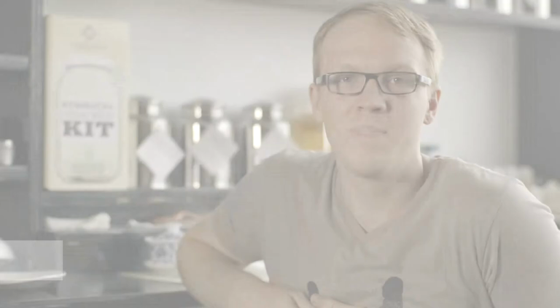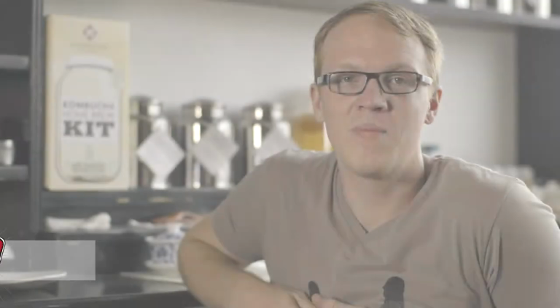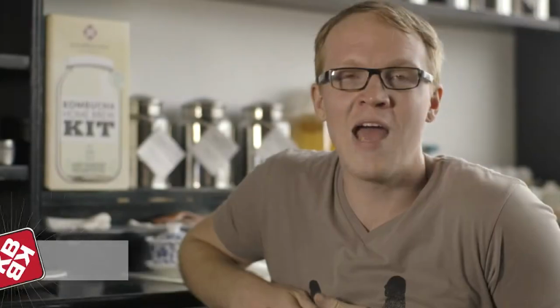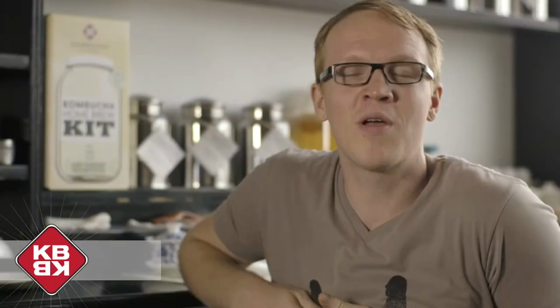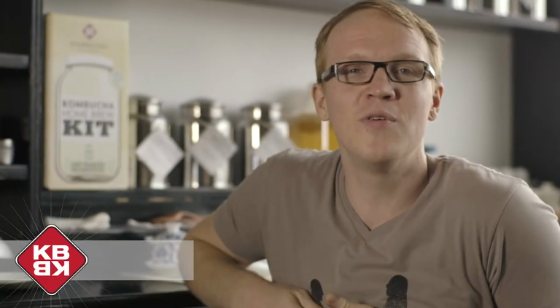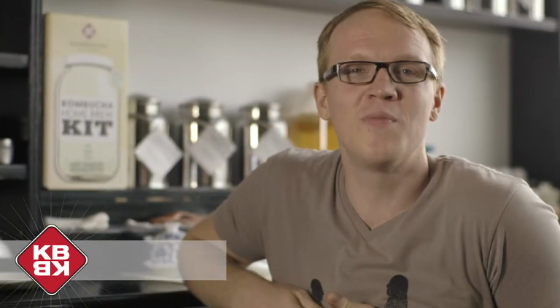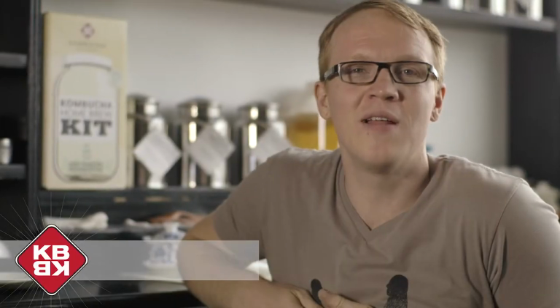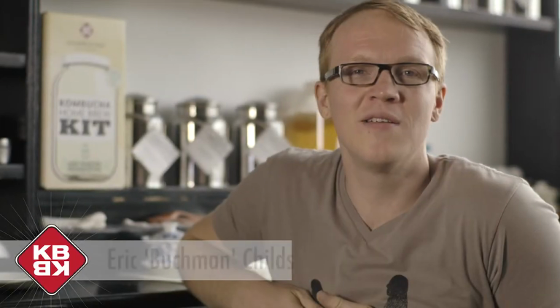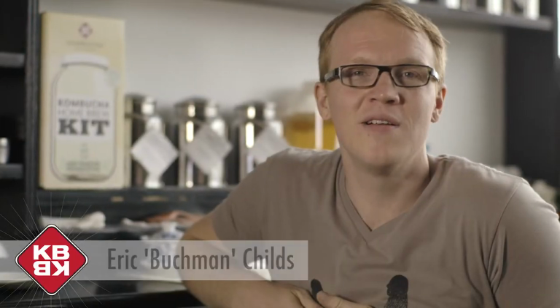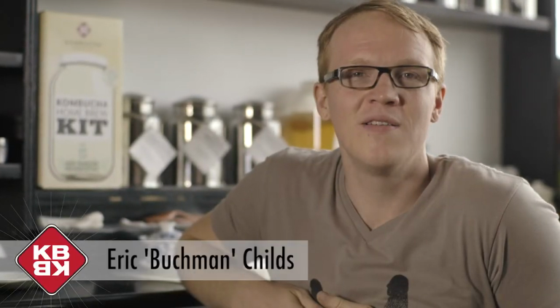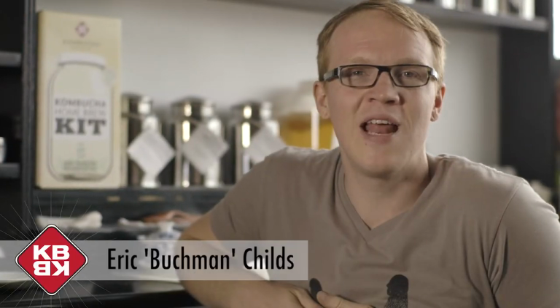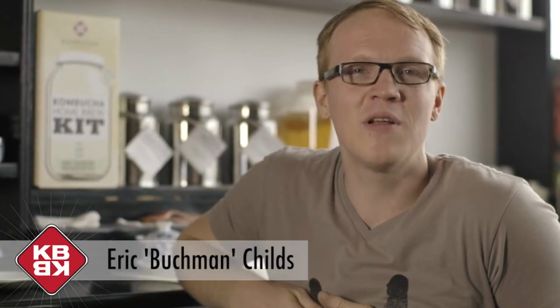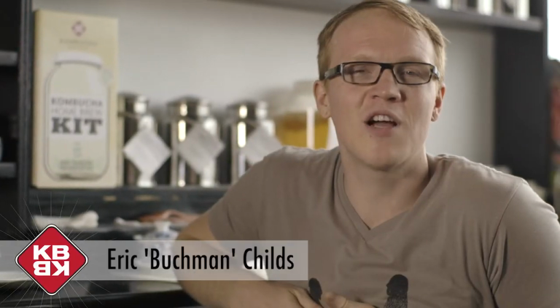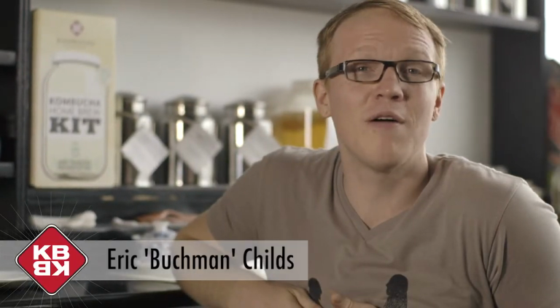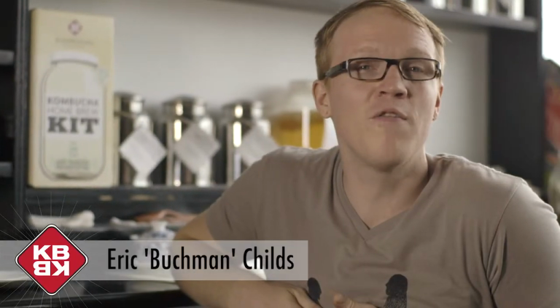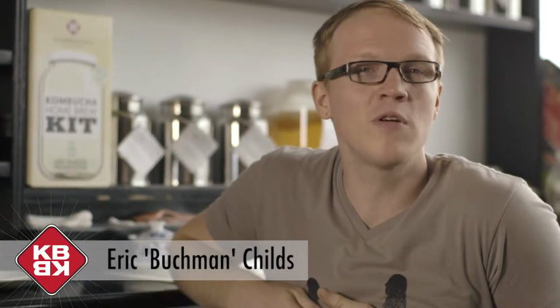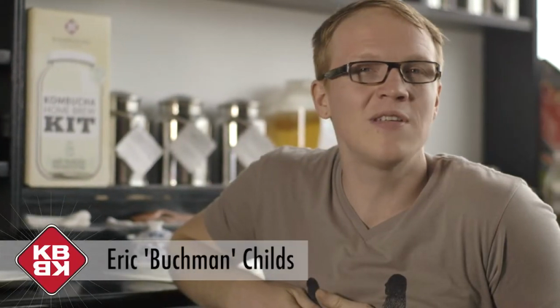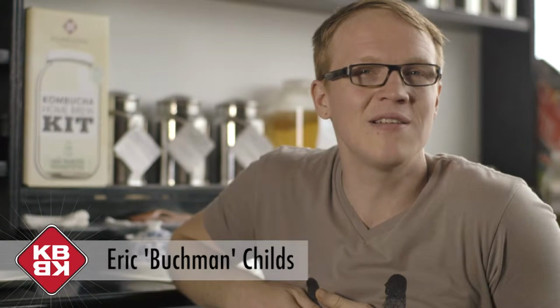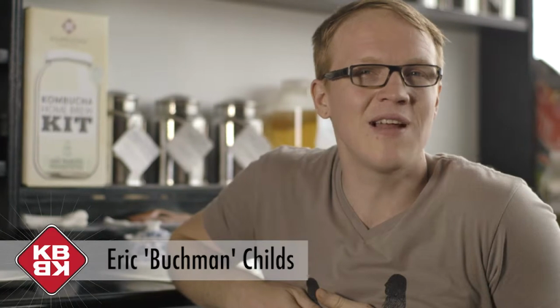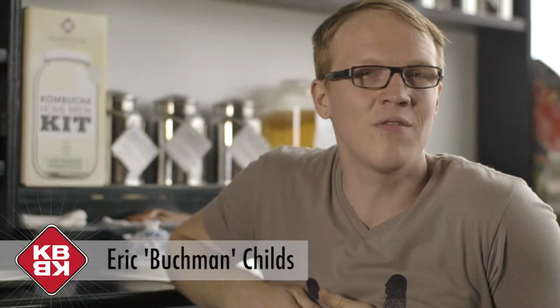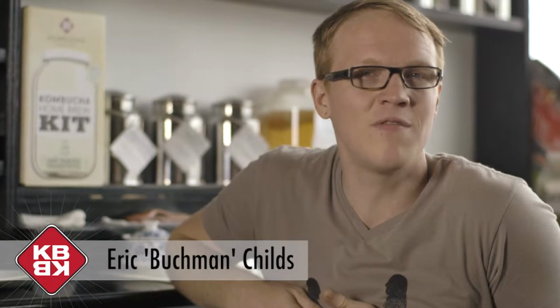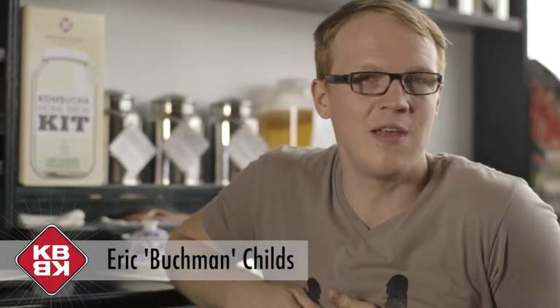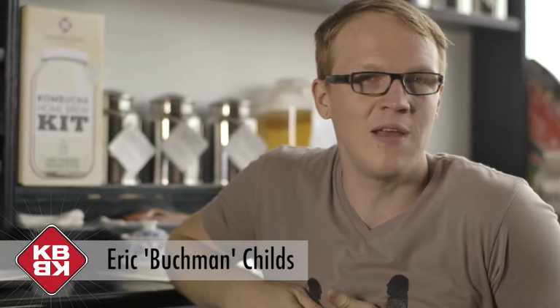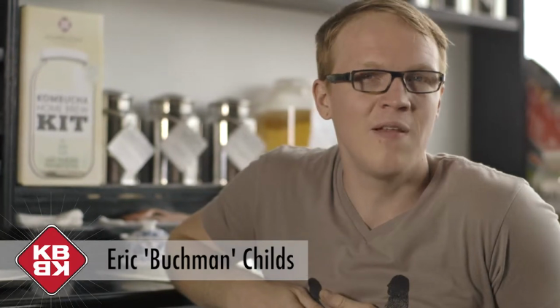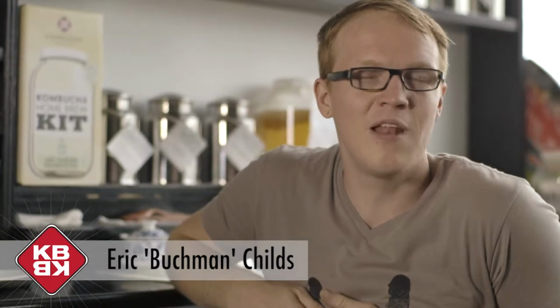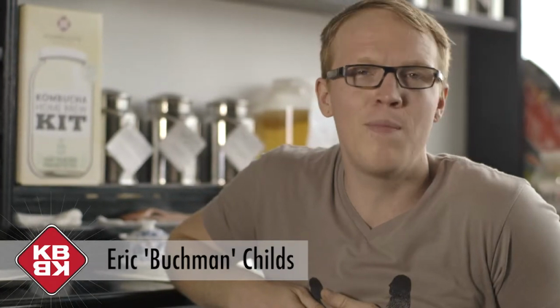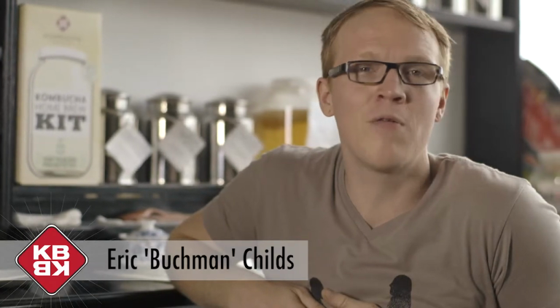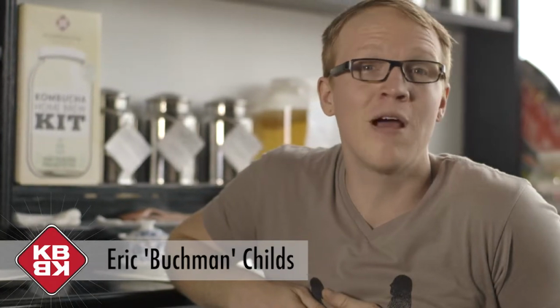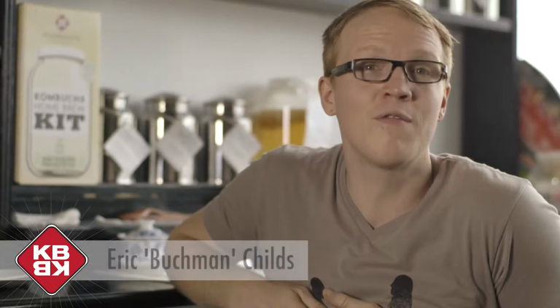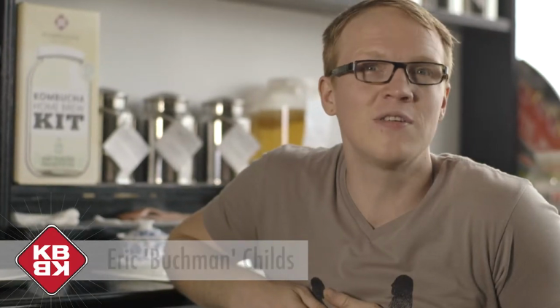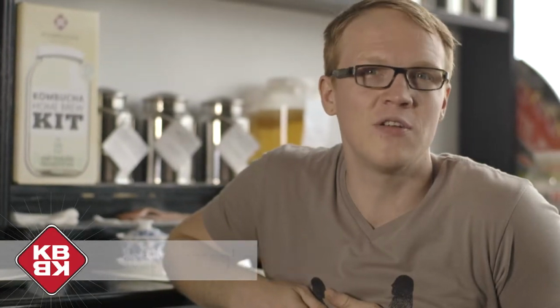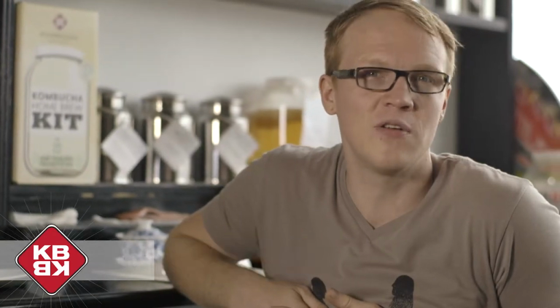Hi, I'm Kombucha Man. Today I'm going to talk about four distinct styles of tea that have been around for centuries.